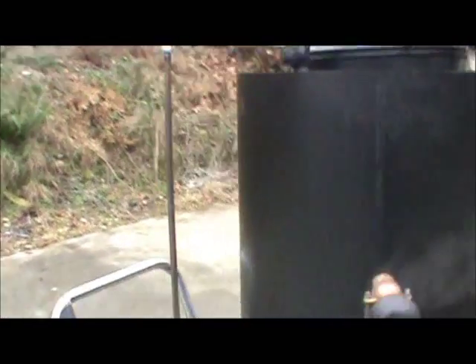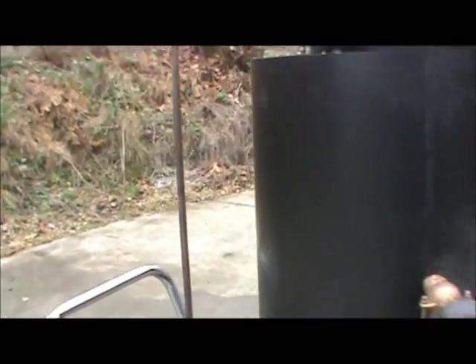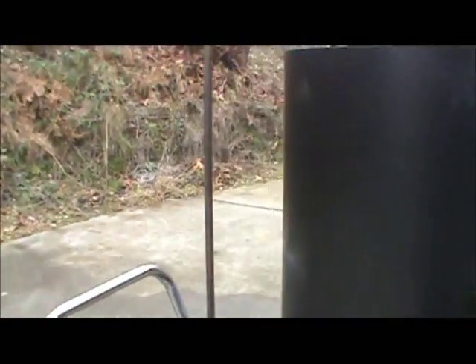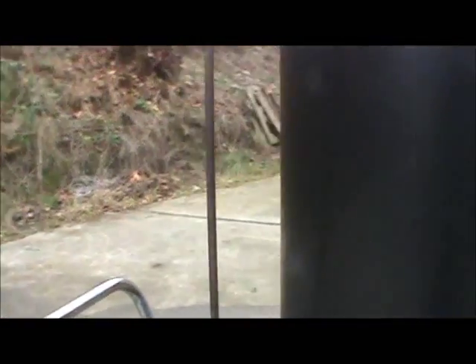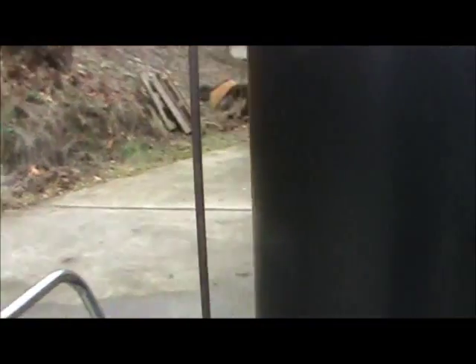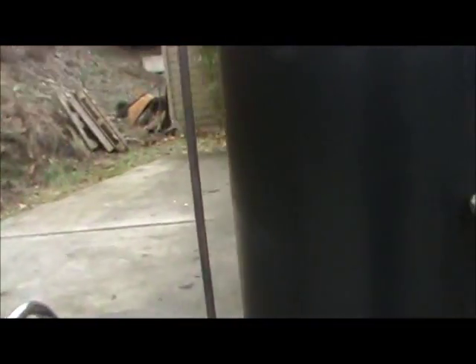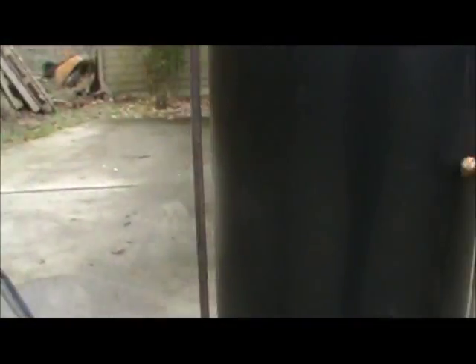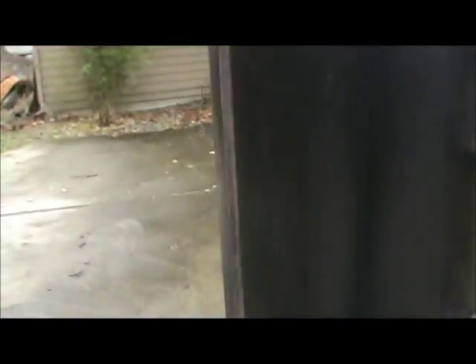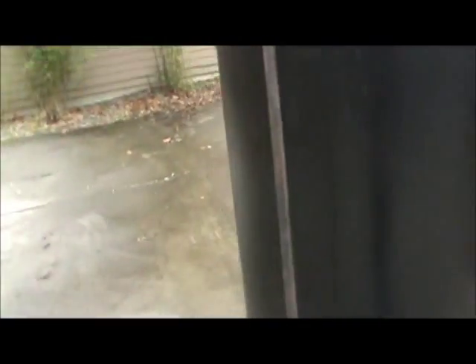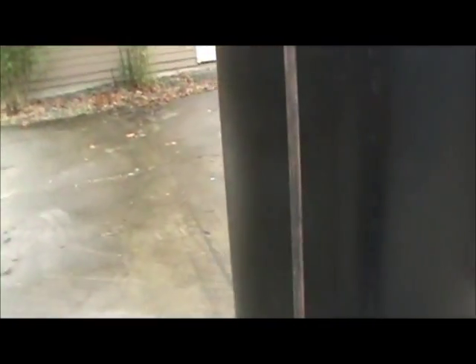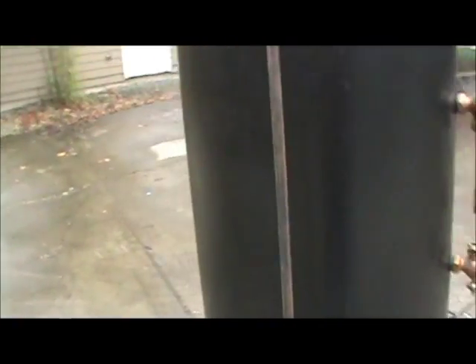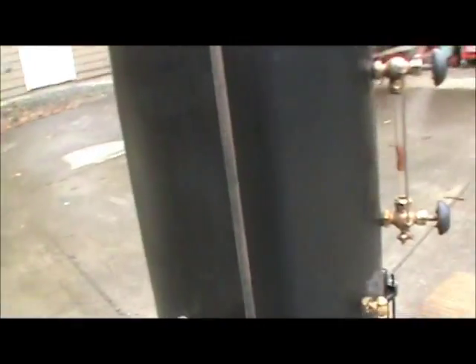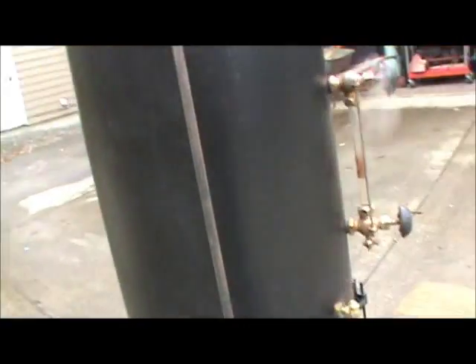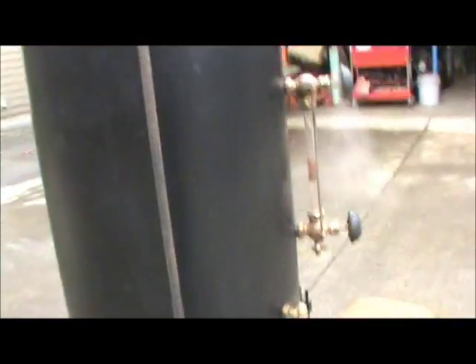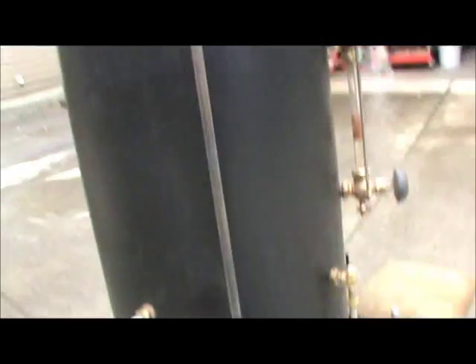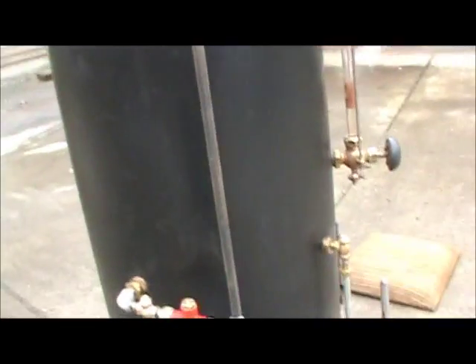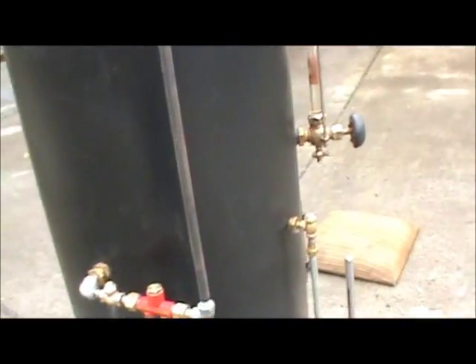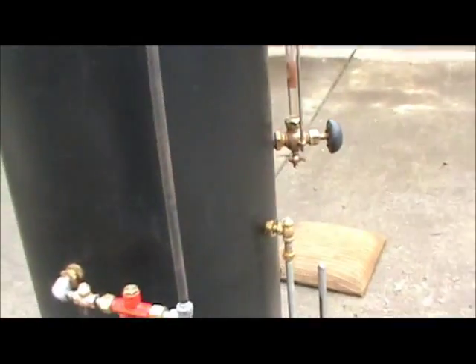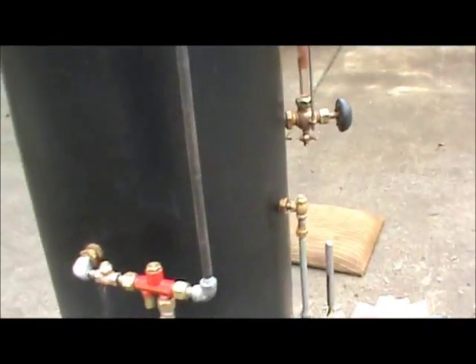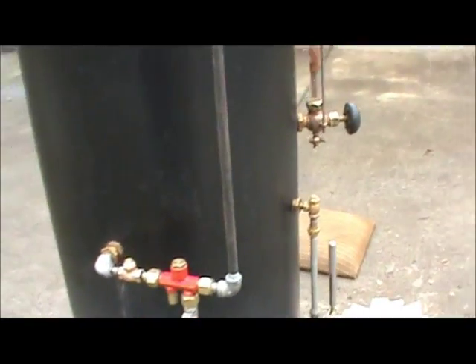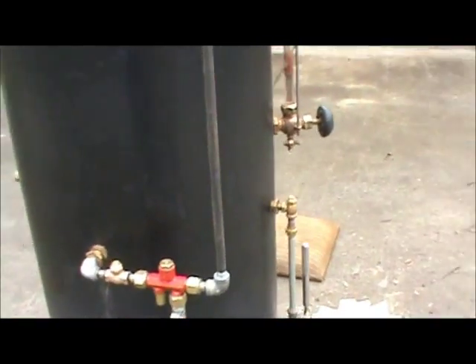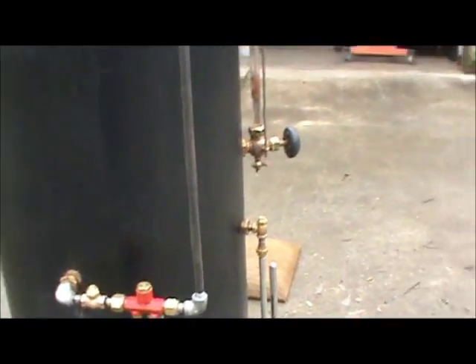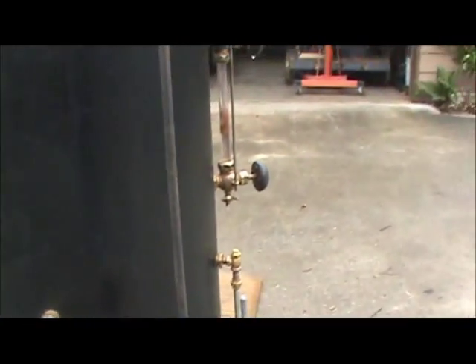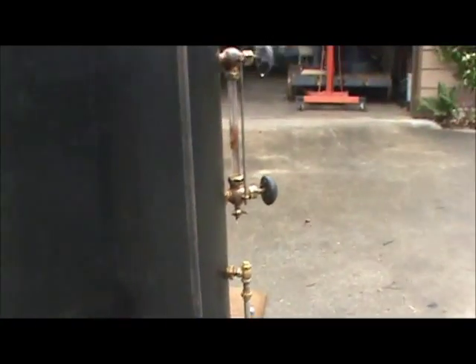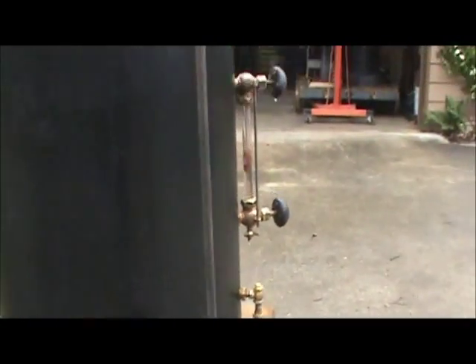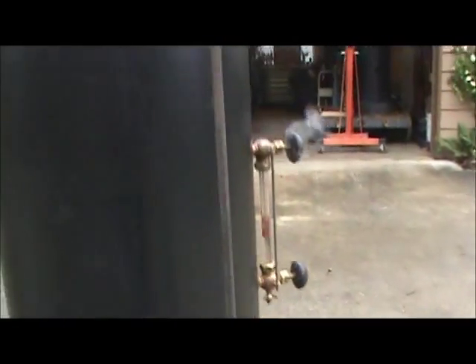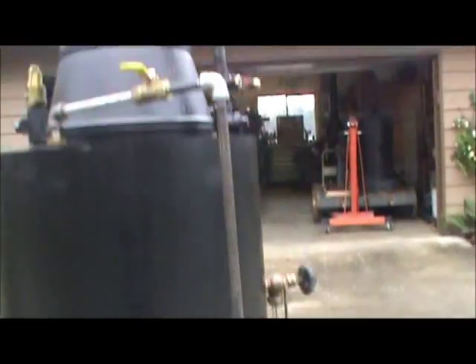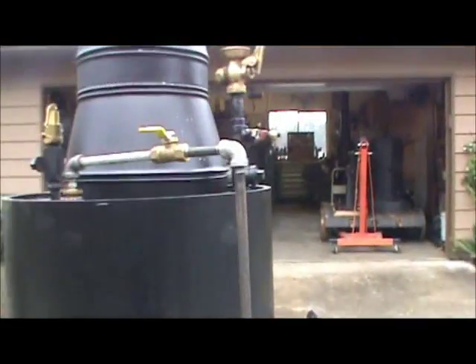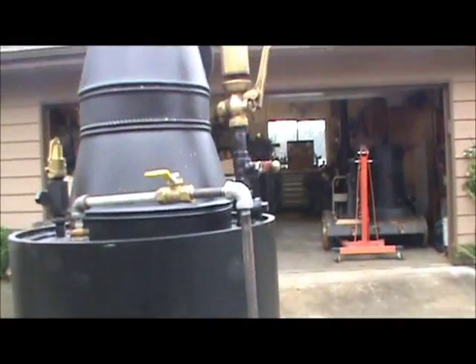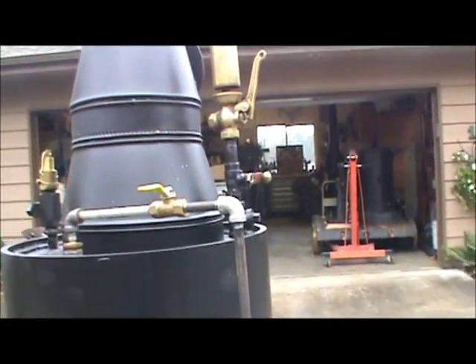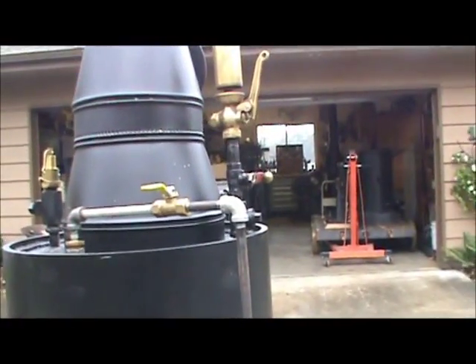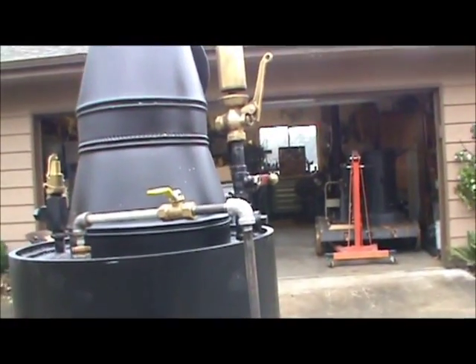And I'll attempt to try and get the injector to work here. There's a little valve here at the top.